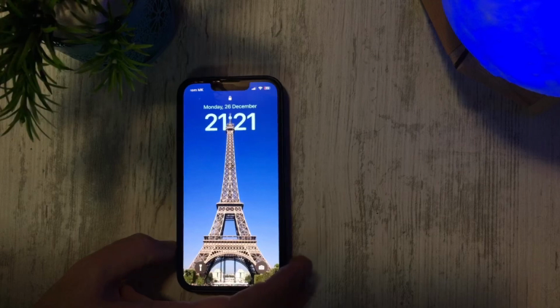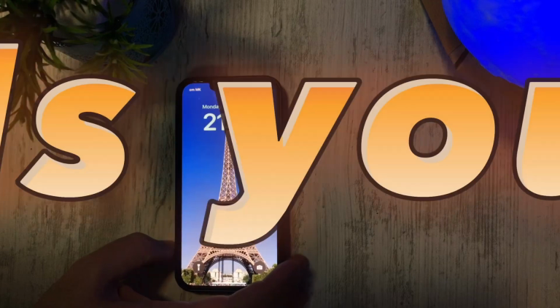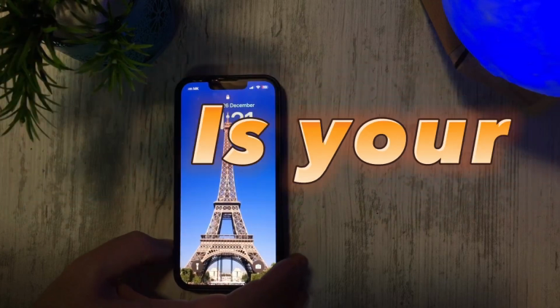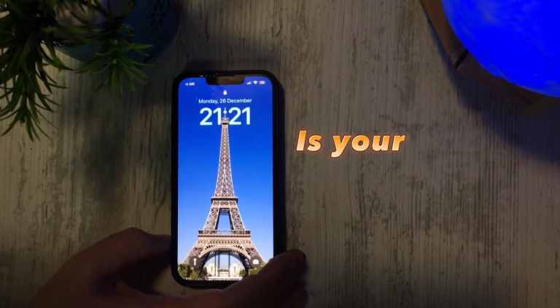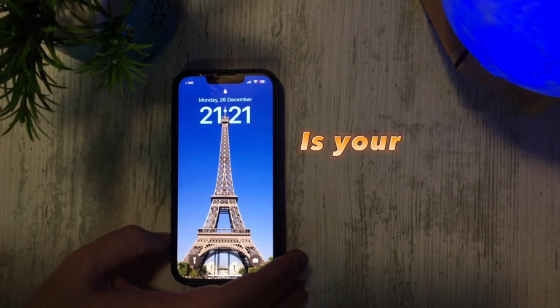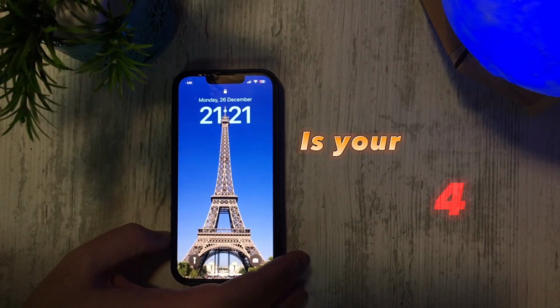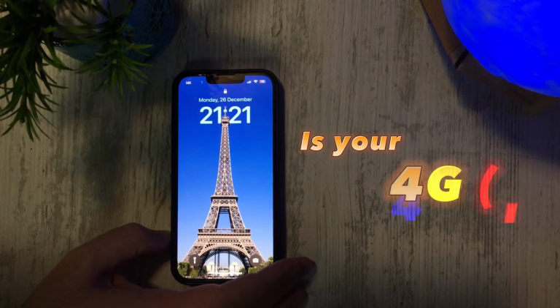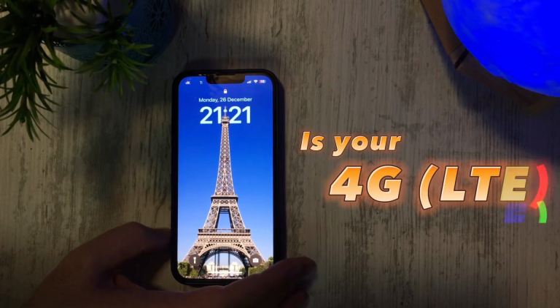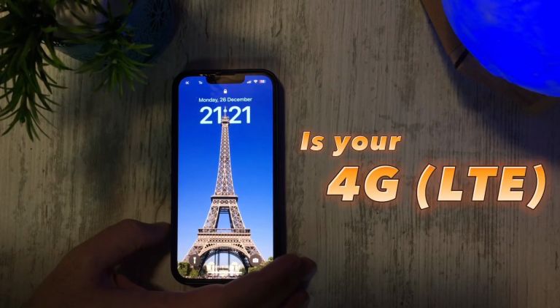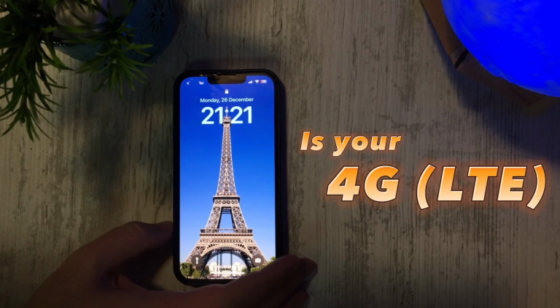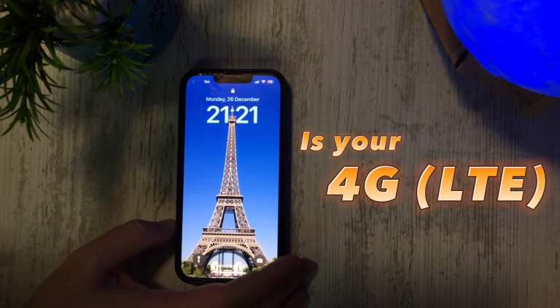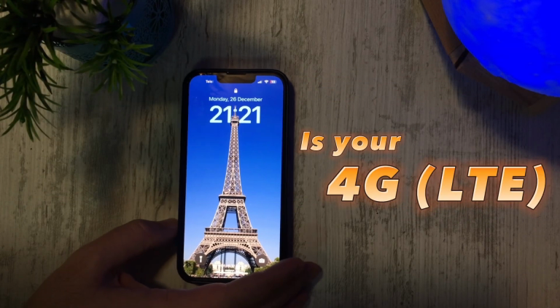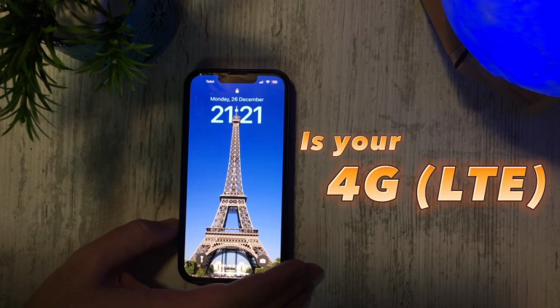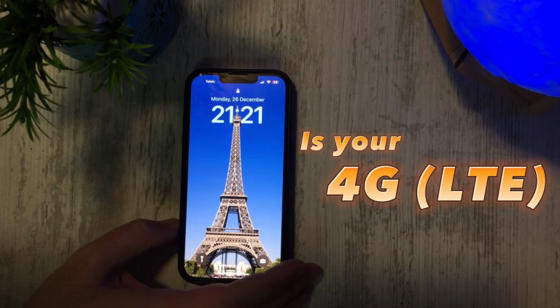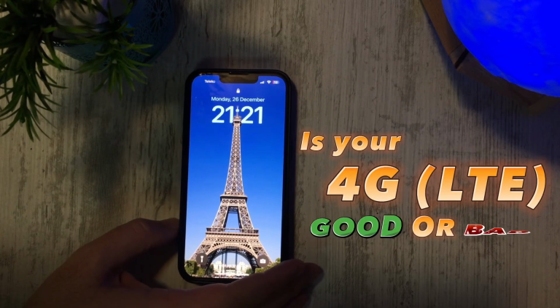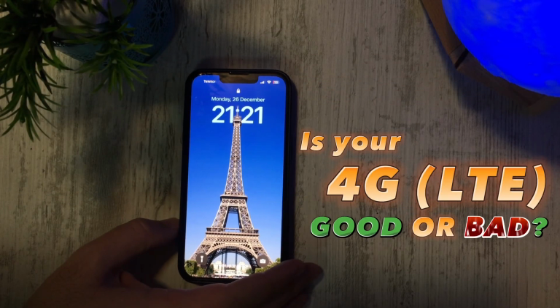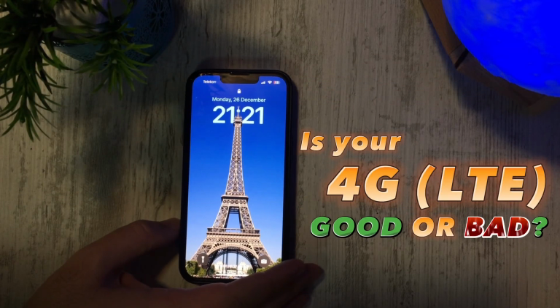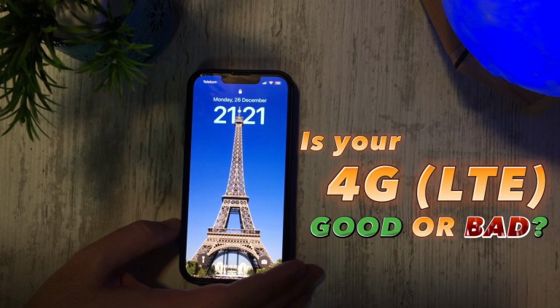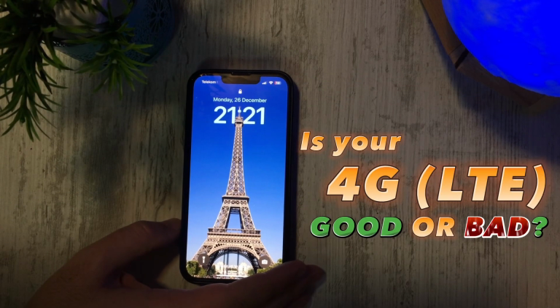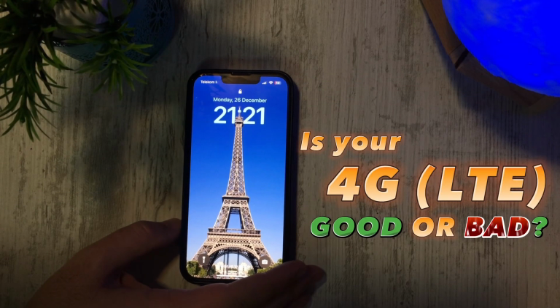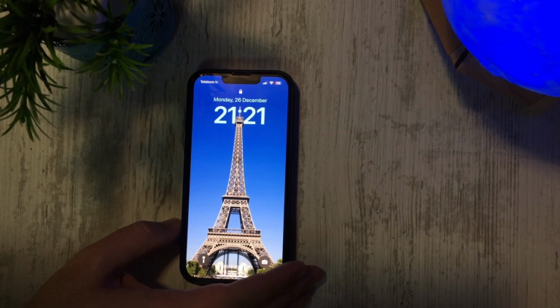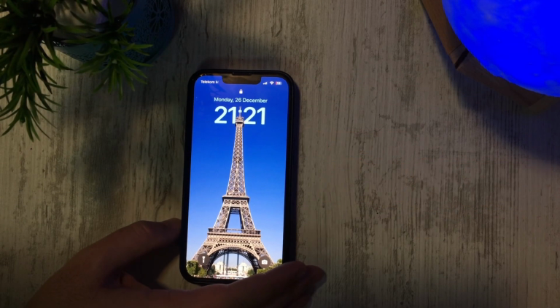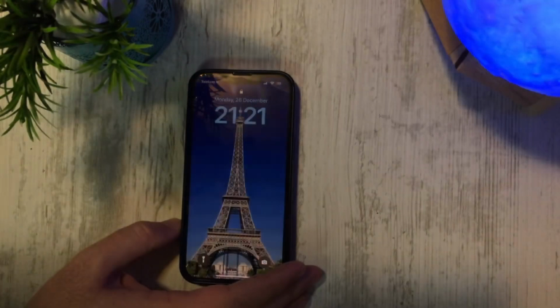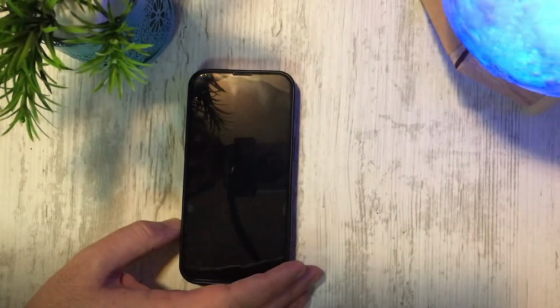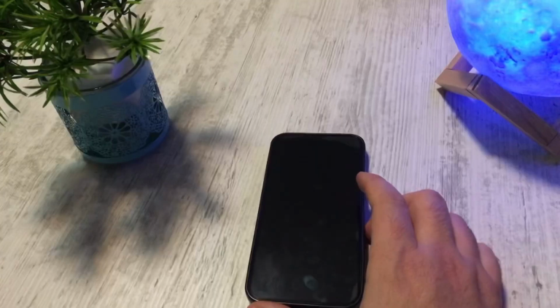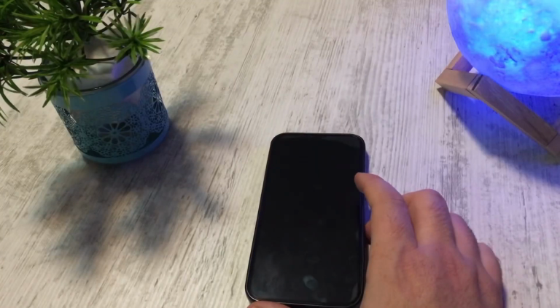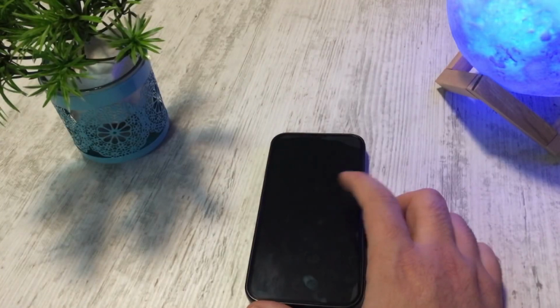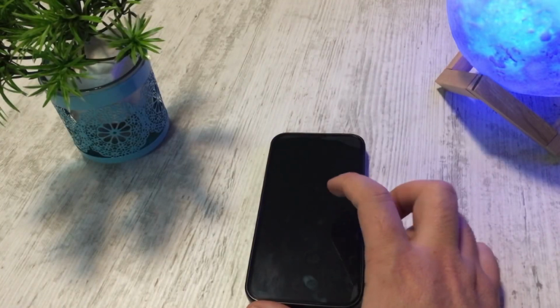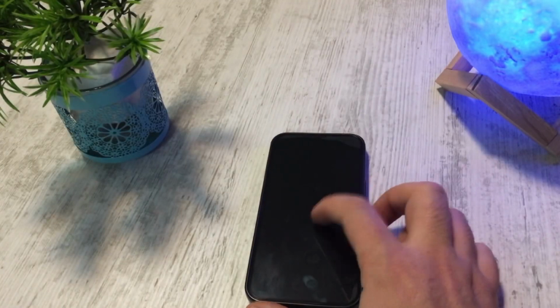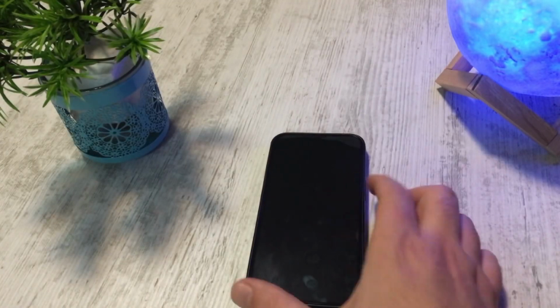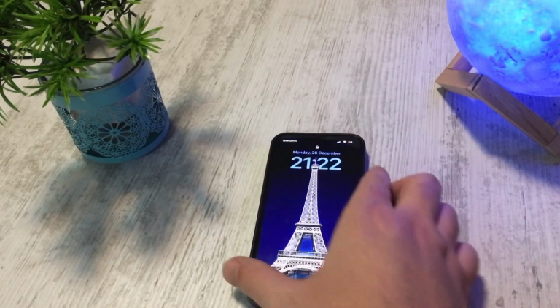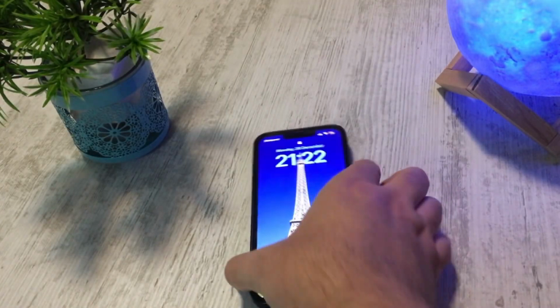Is your 4G signal strength good or bad? Here is how to check it.